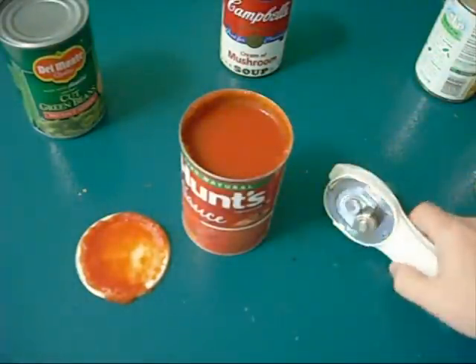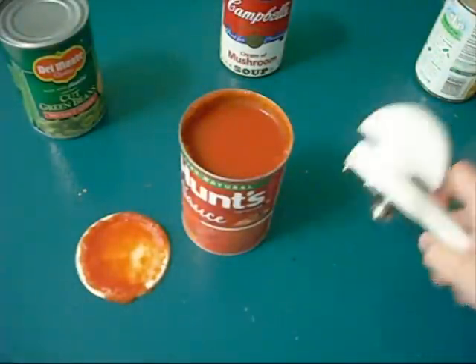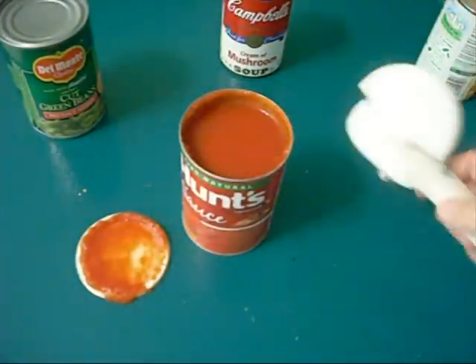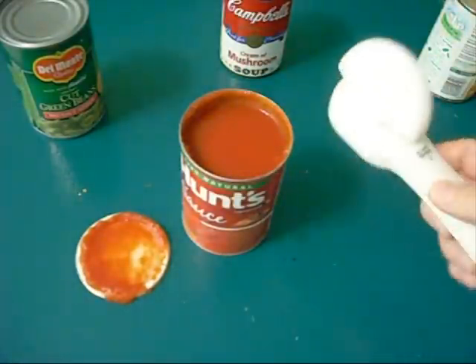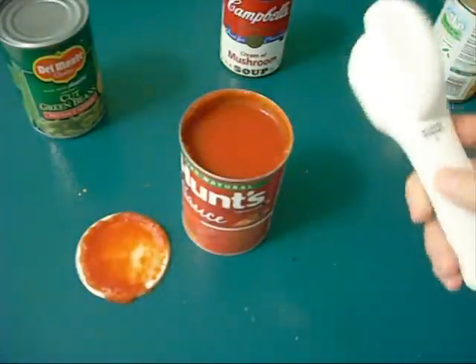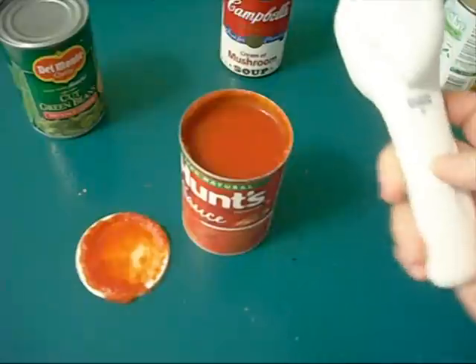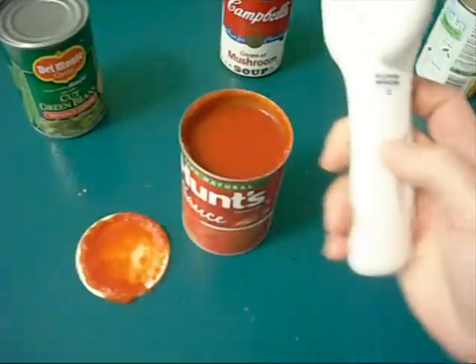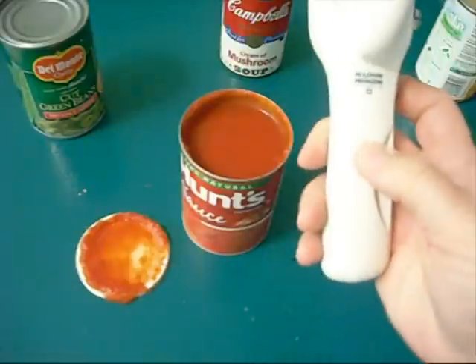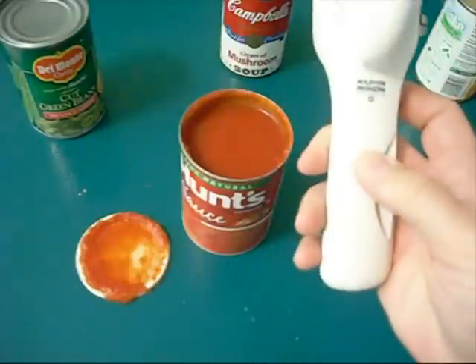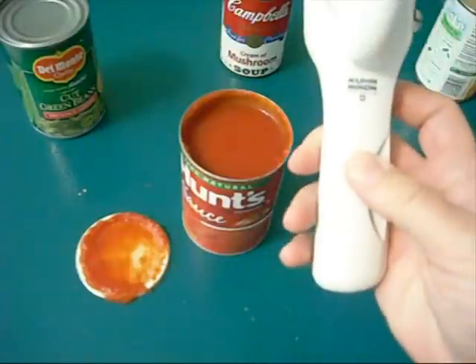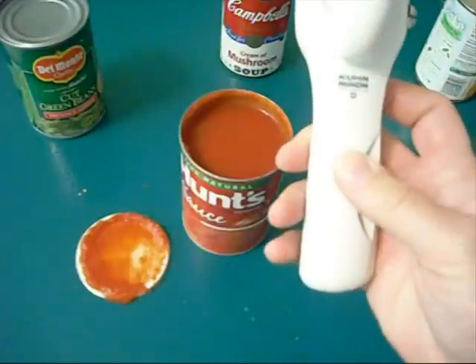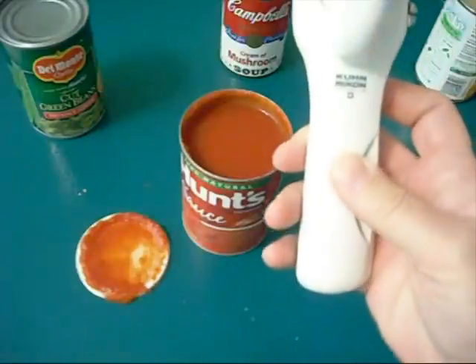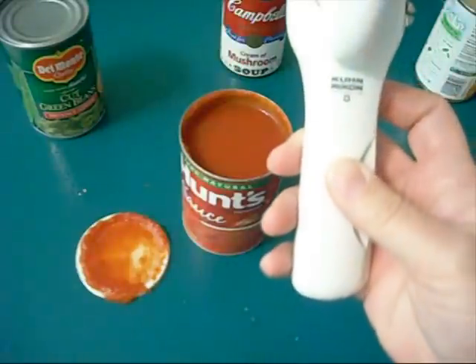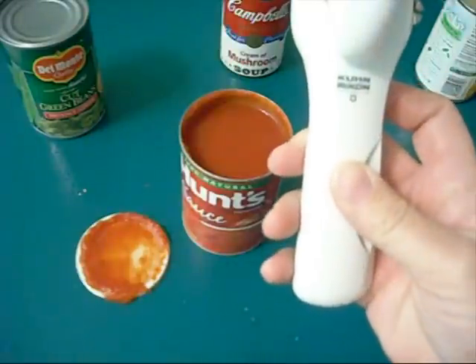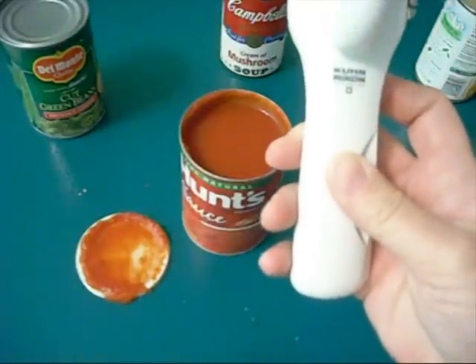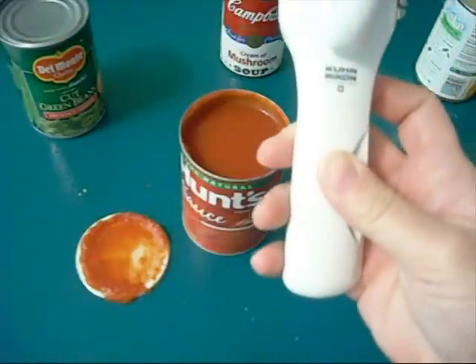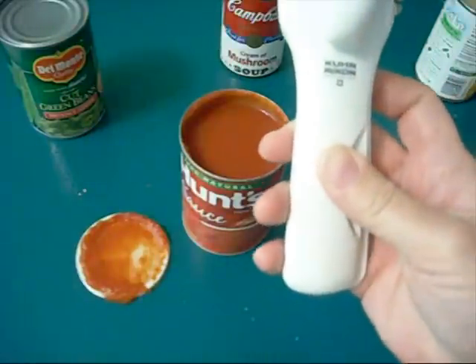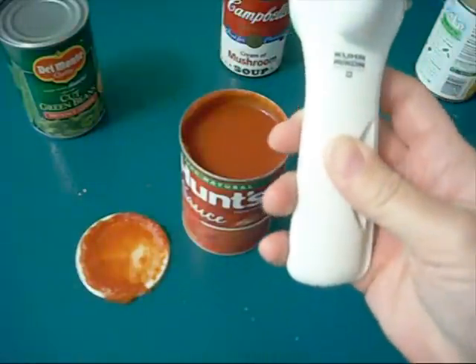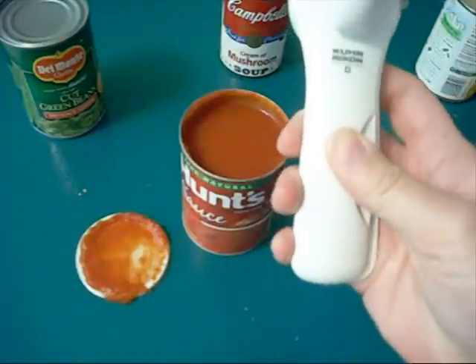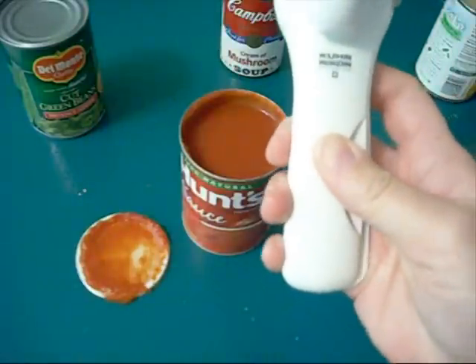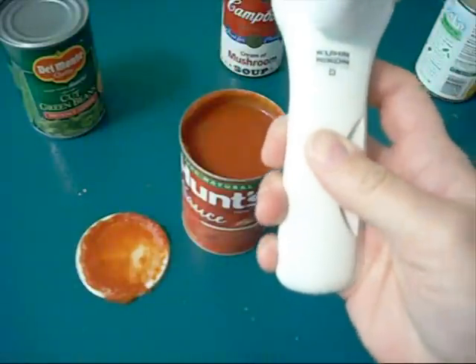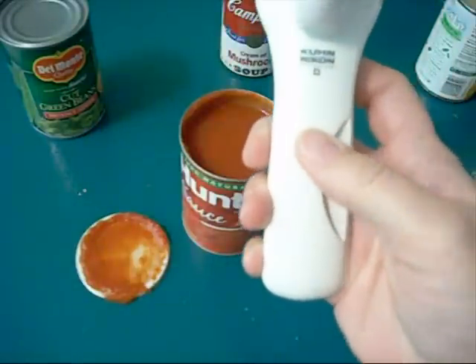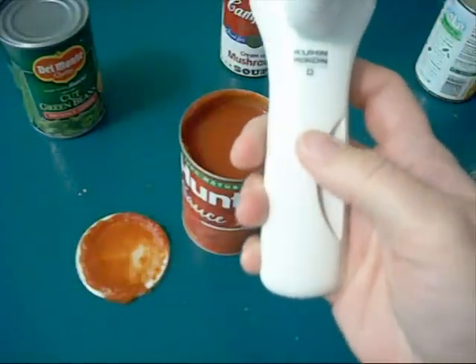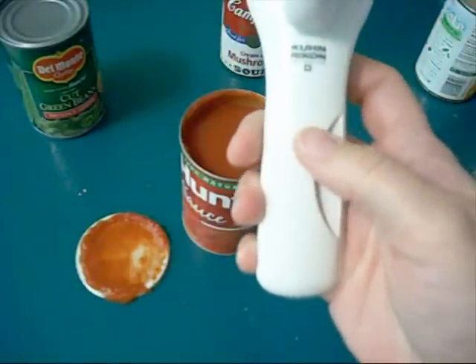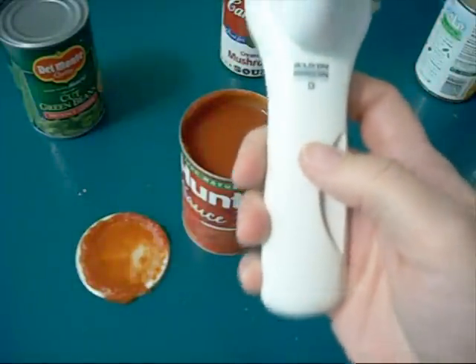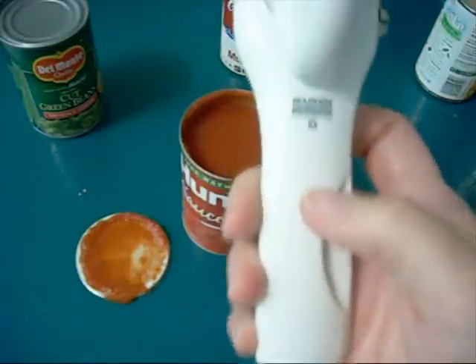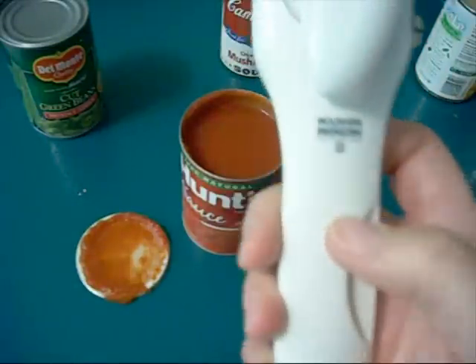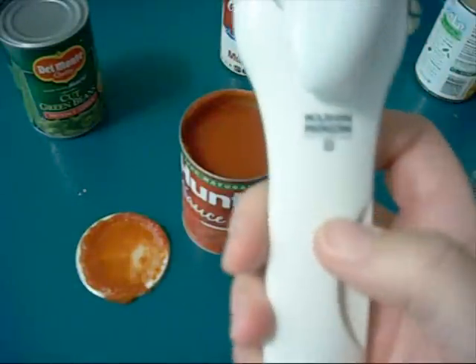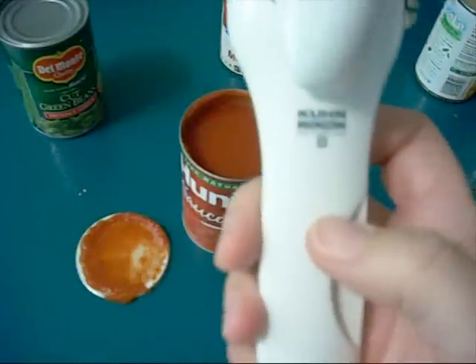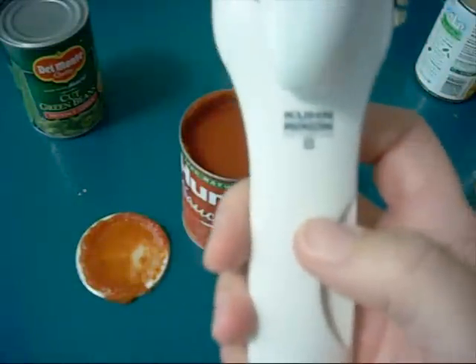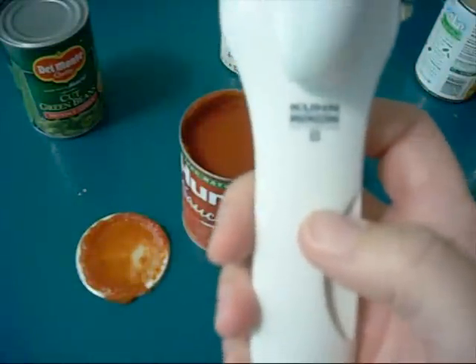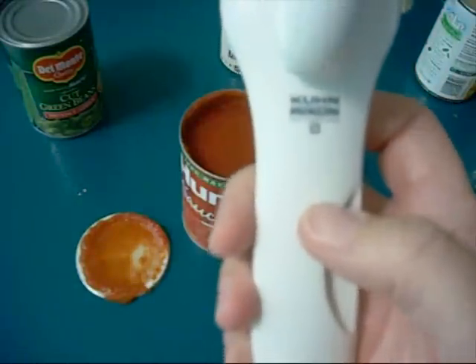So it's called the Safety Lid Lifter by Kuhn Rikon. It's useful to do that.